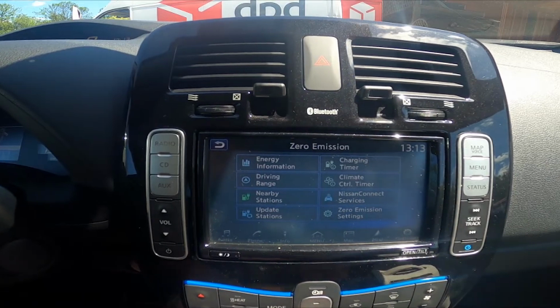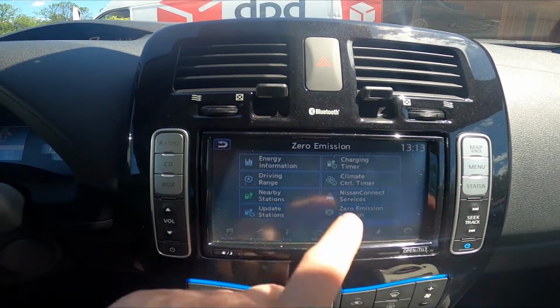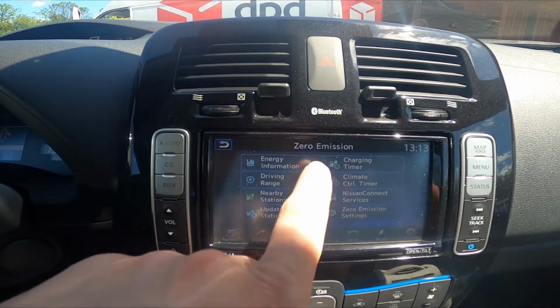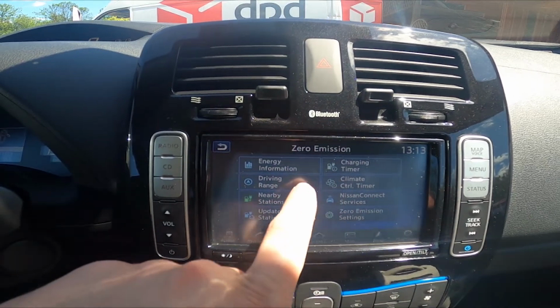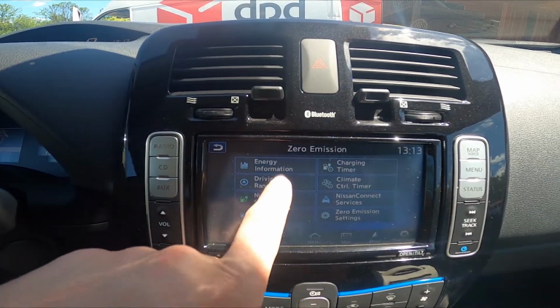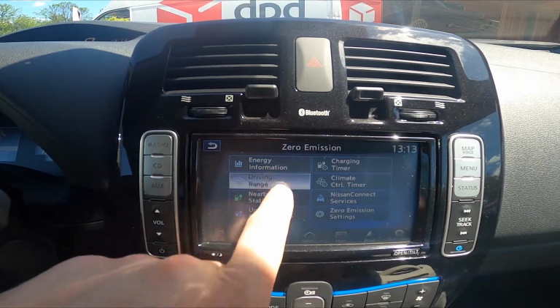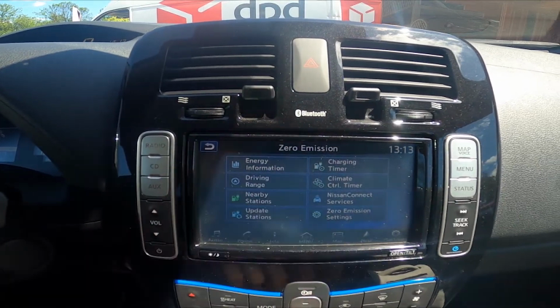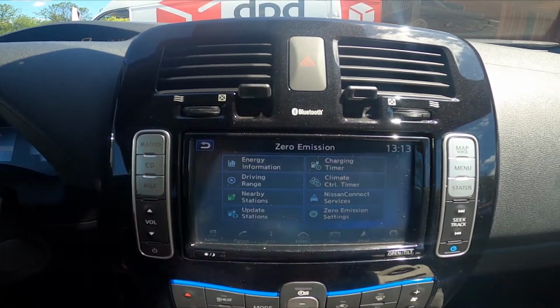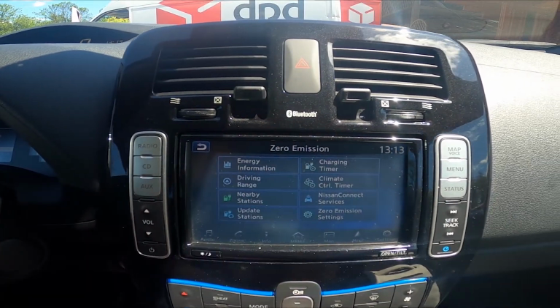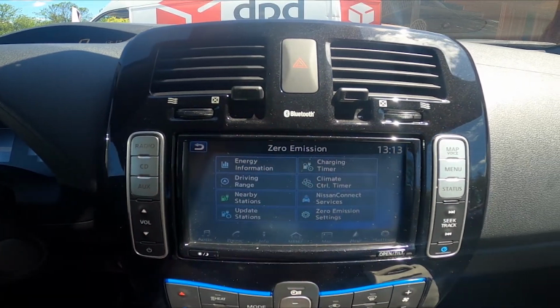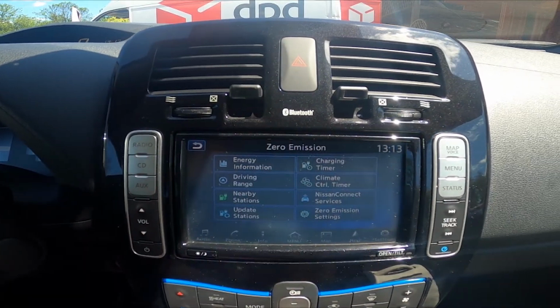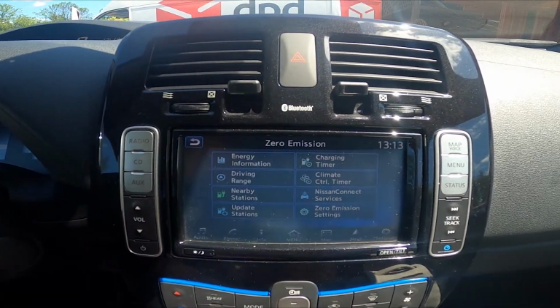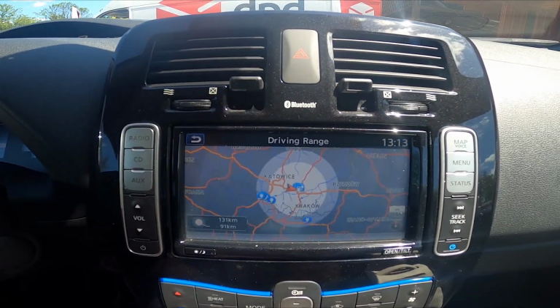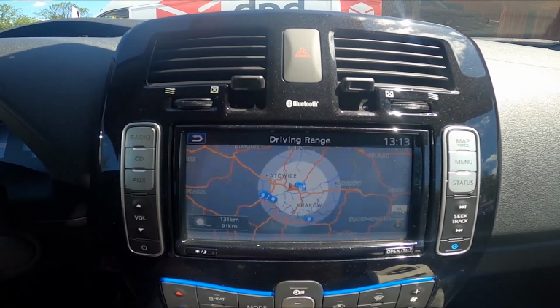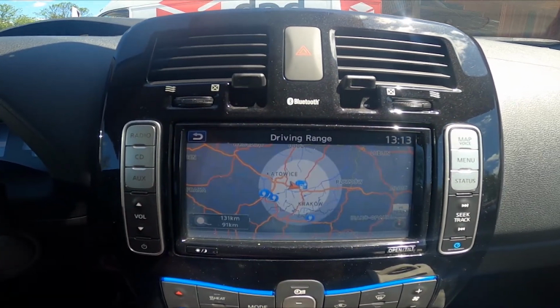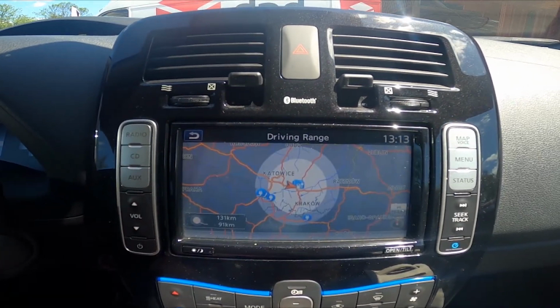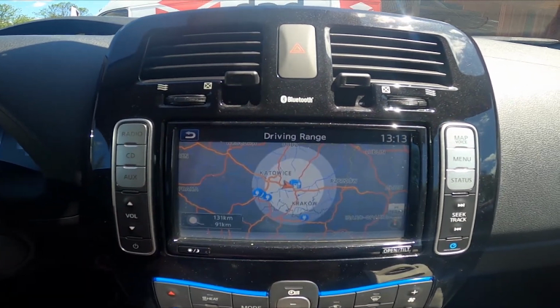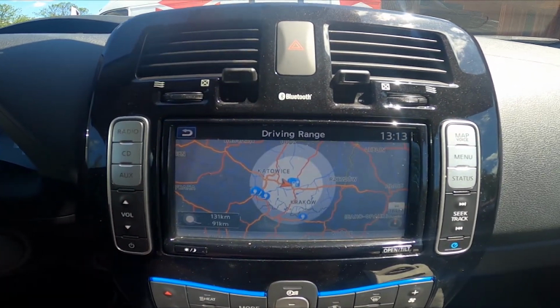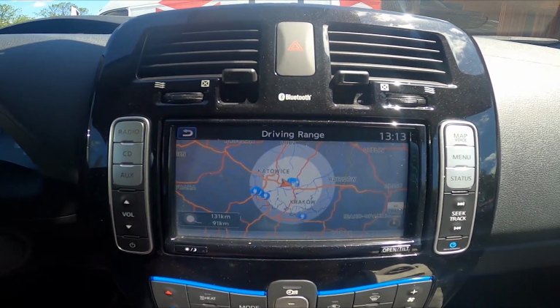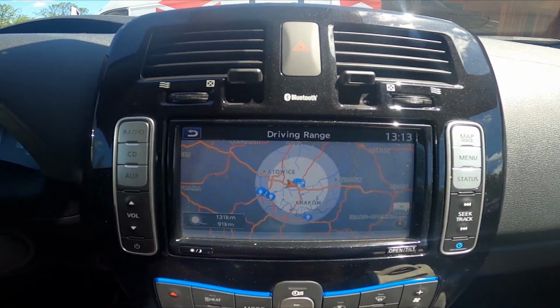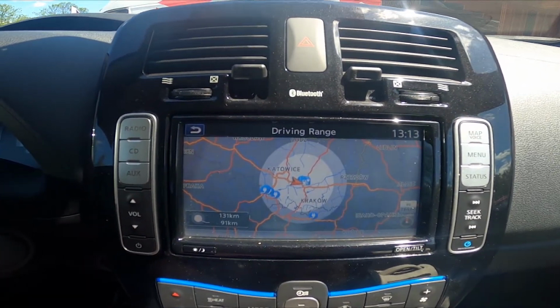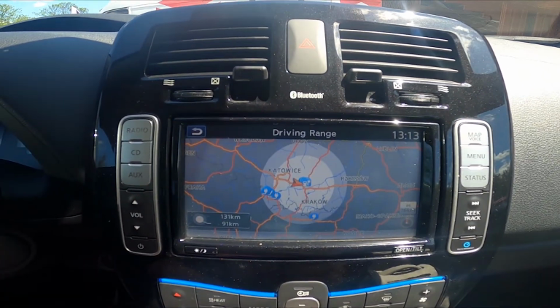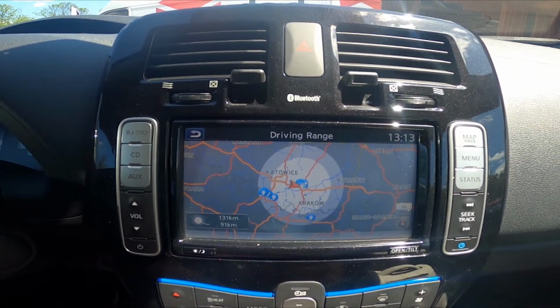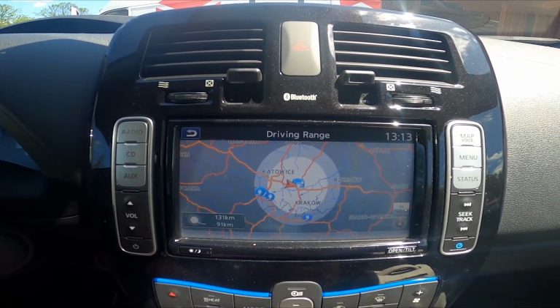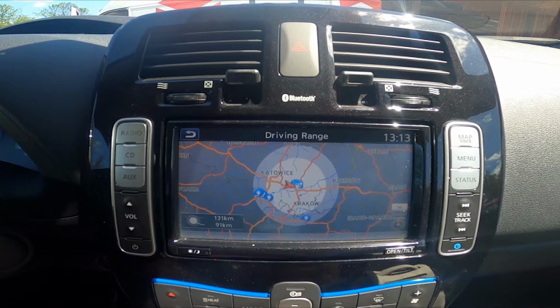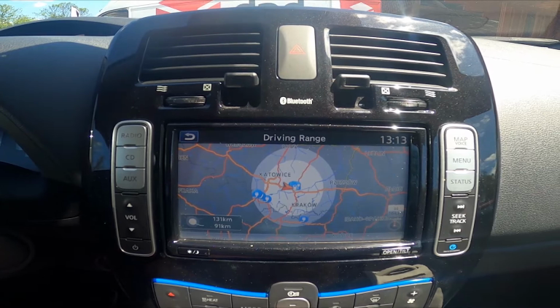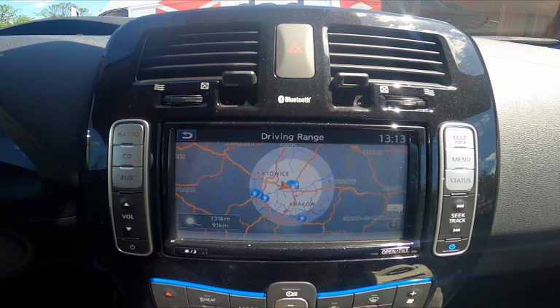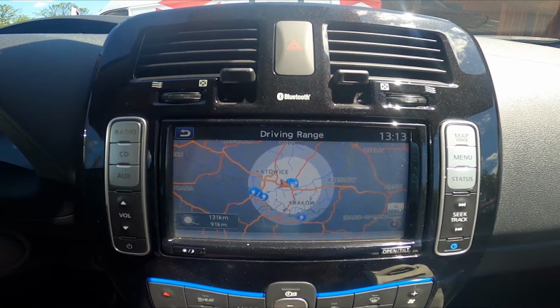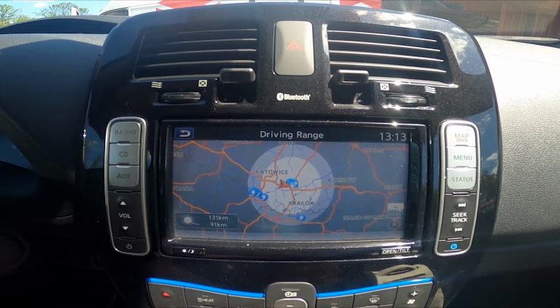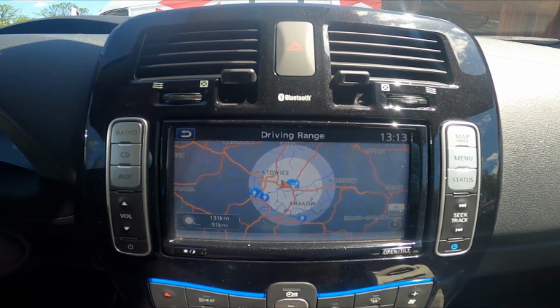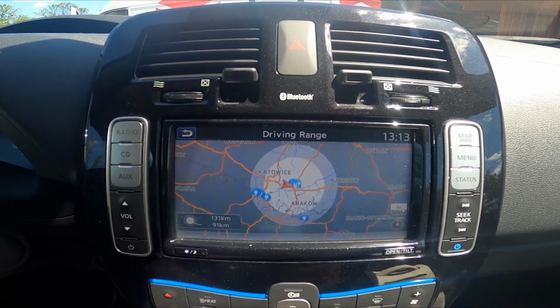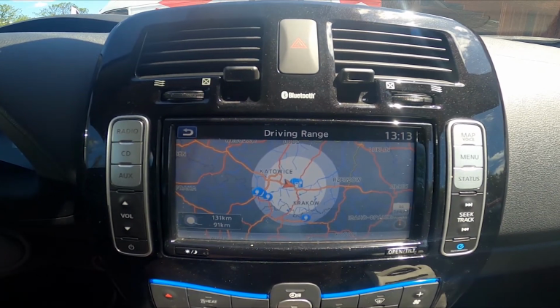Now go to driving range and as you can see on the map you've got driving range shown.